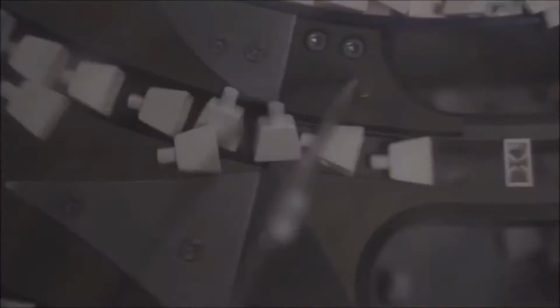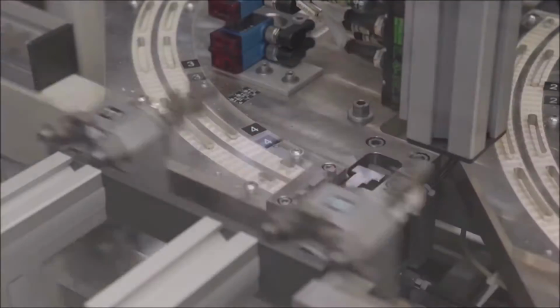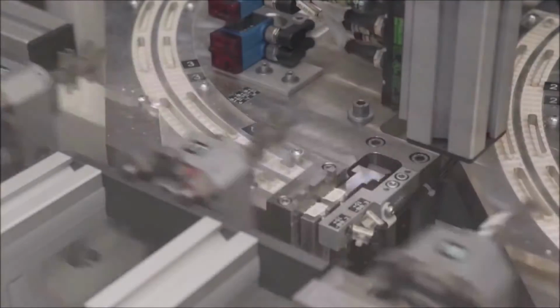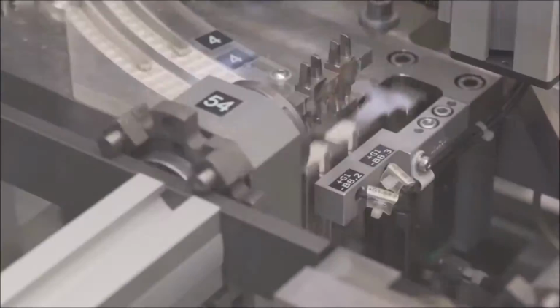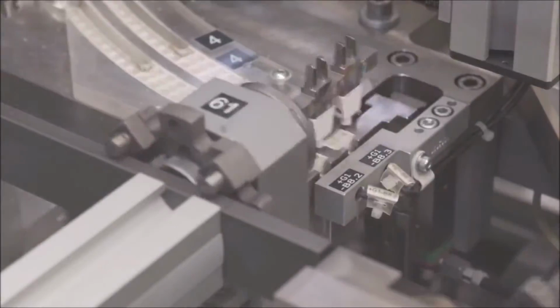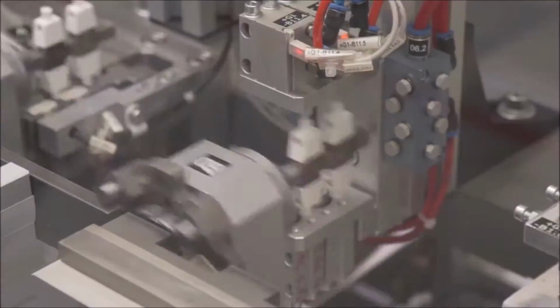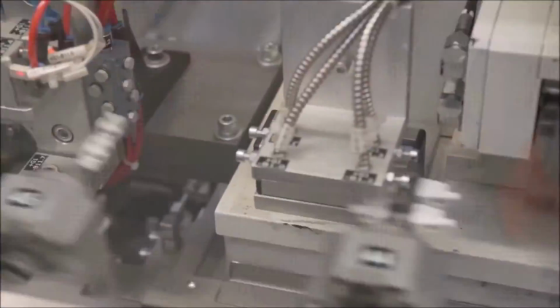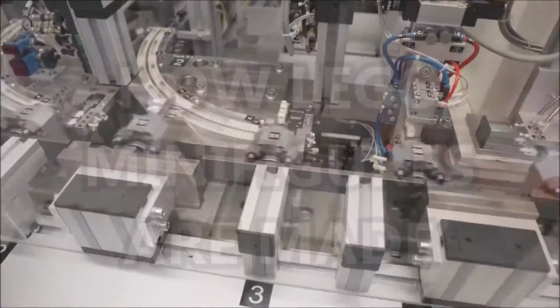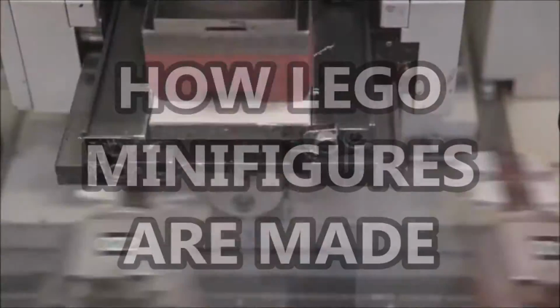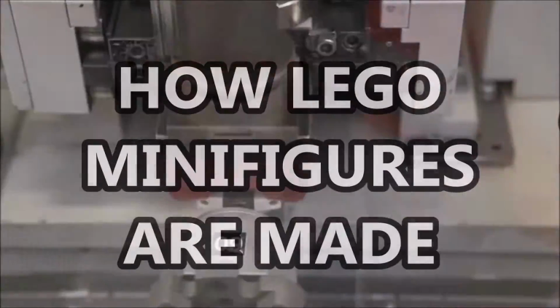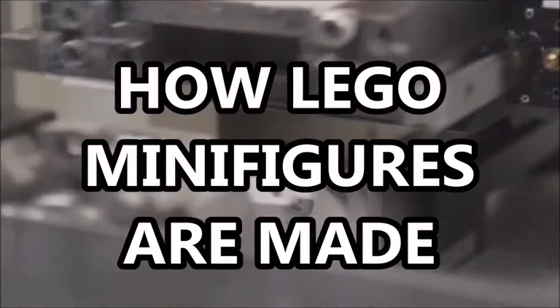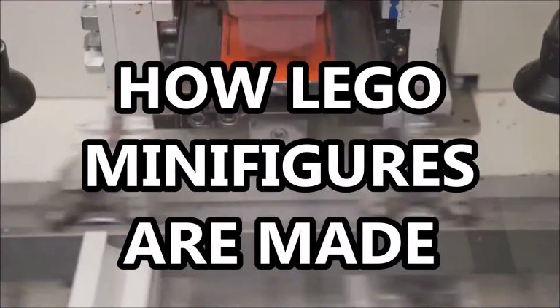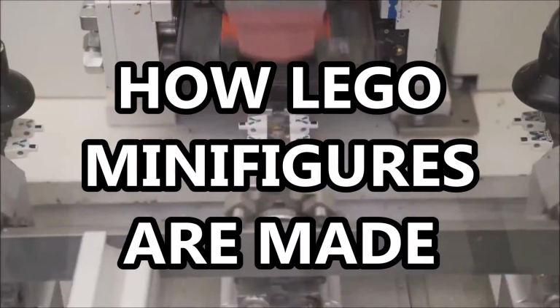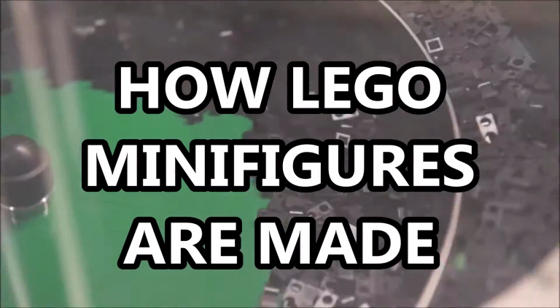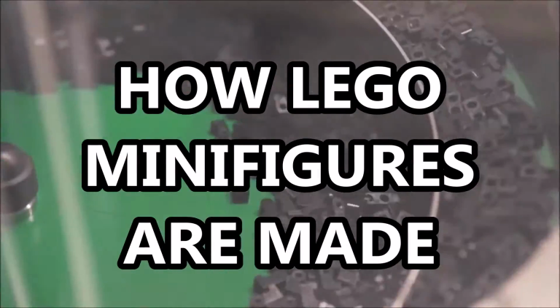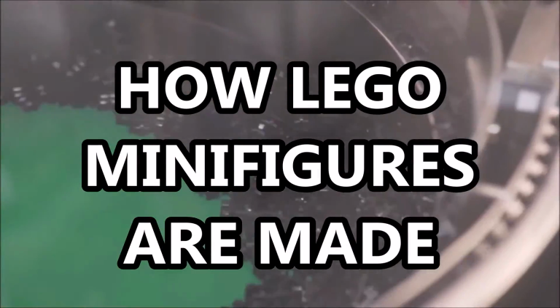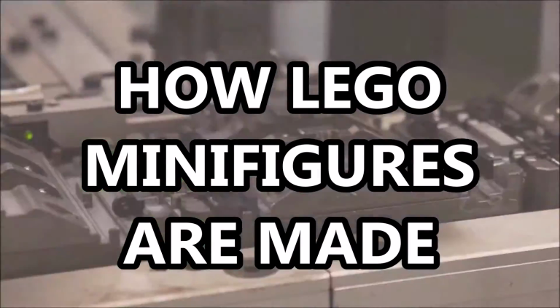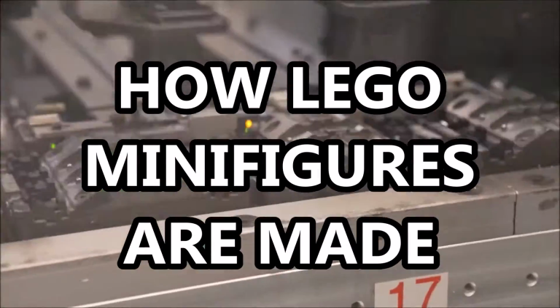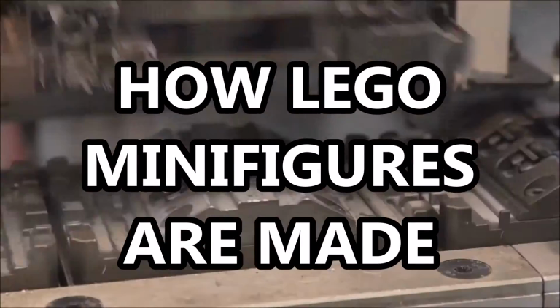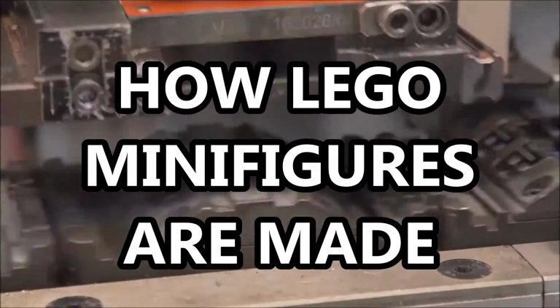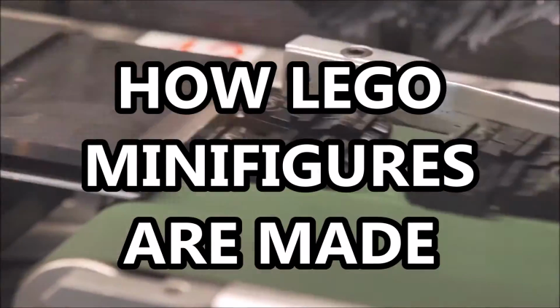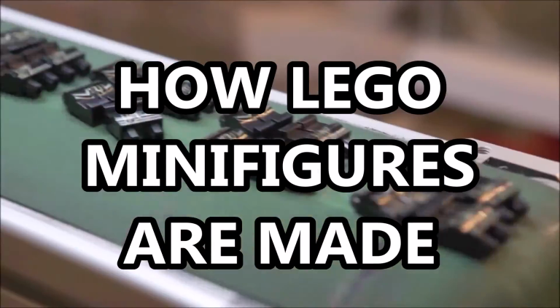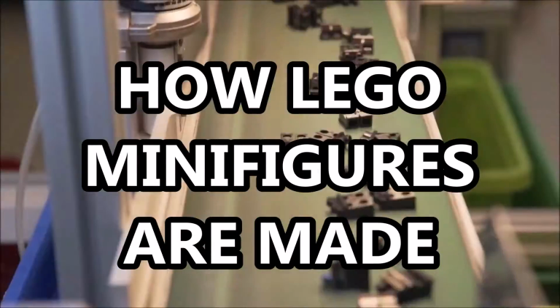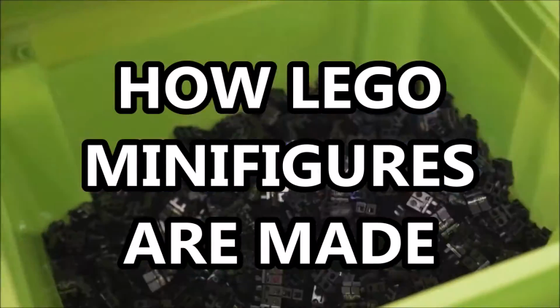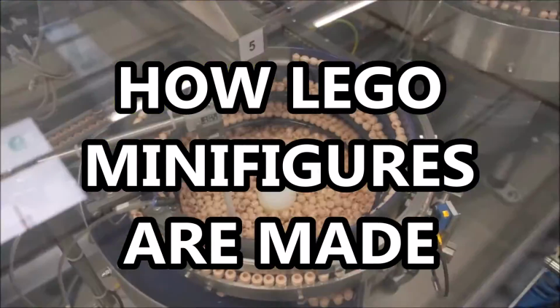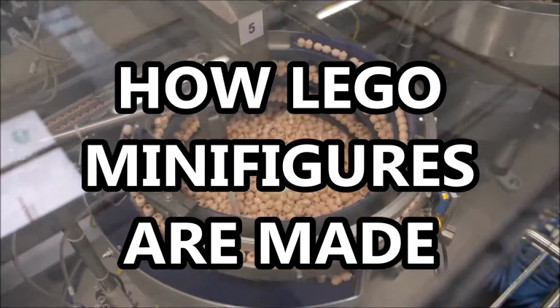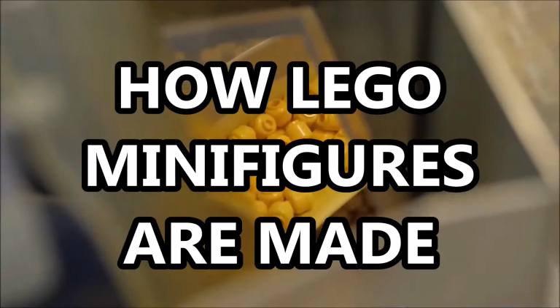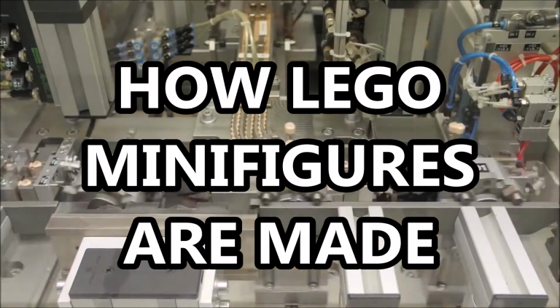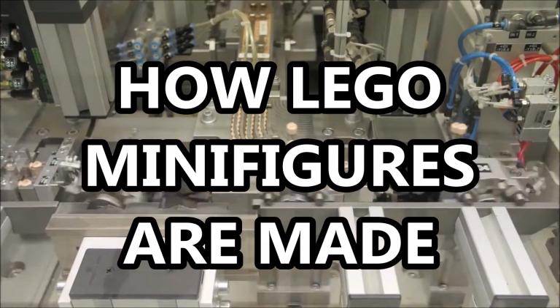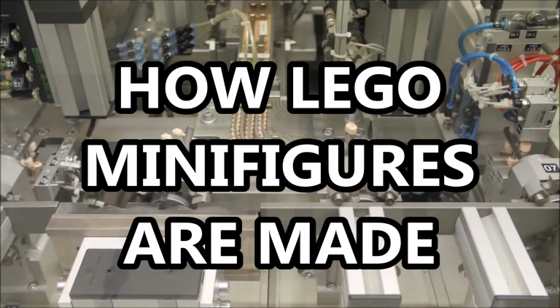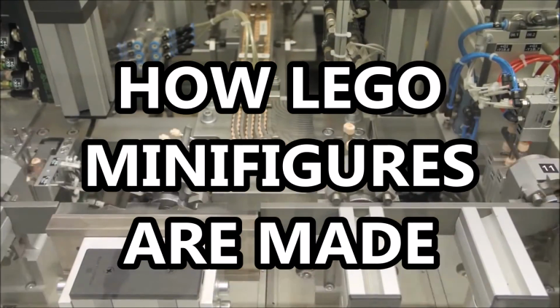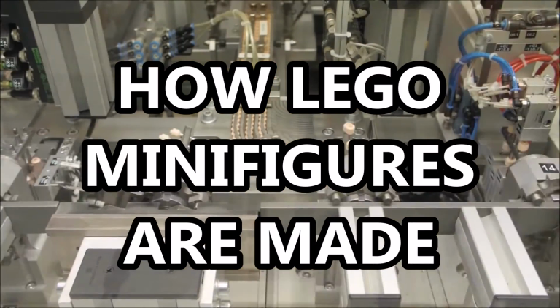Hello guys, Brickler here, and we're showing you how Lego minifigures are made. Stay tuned to find out more.